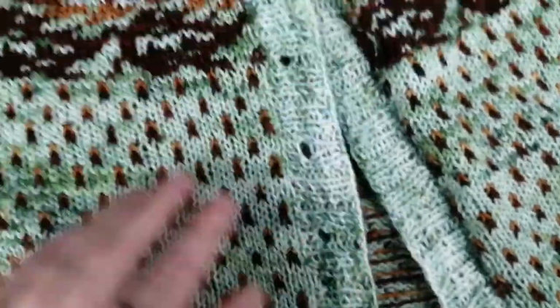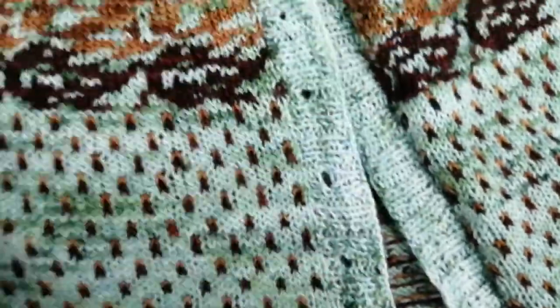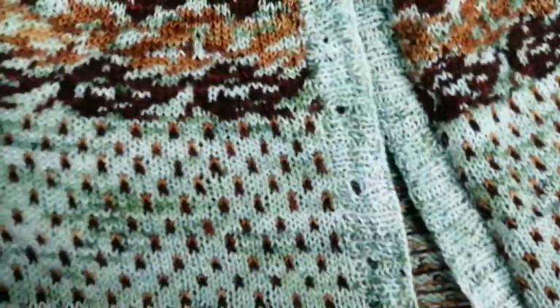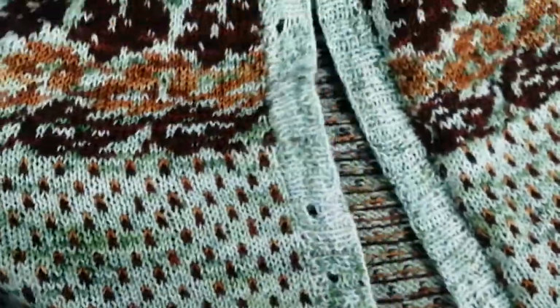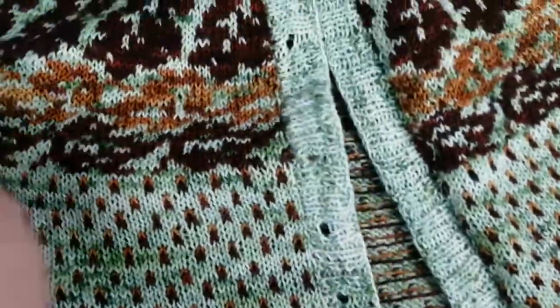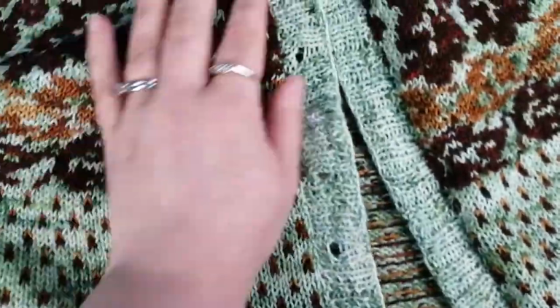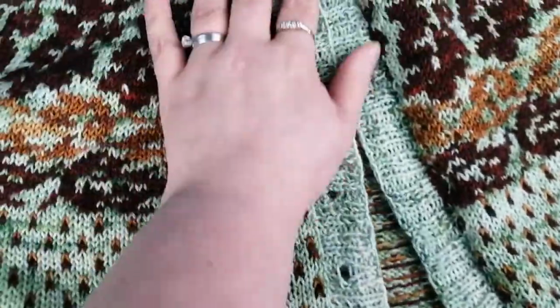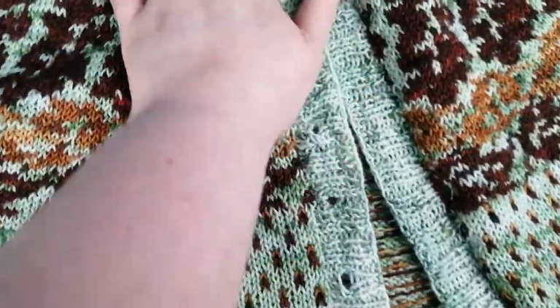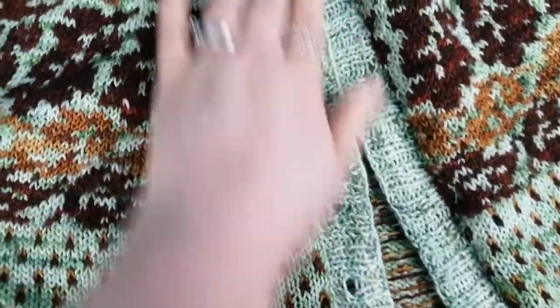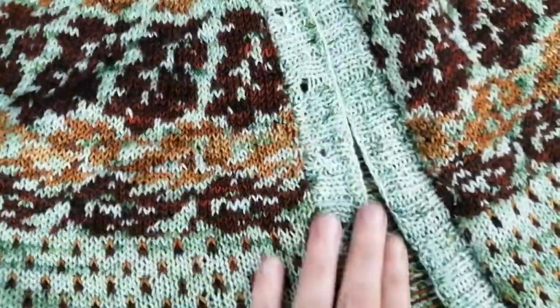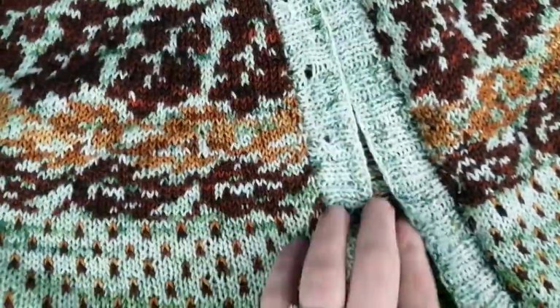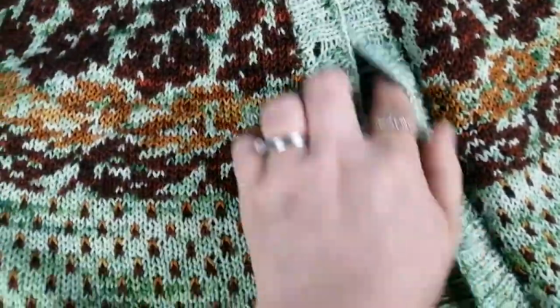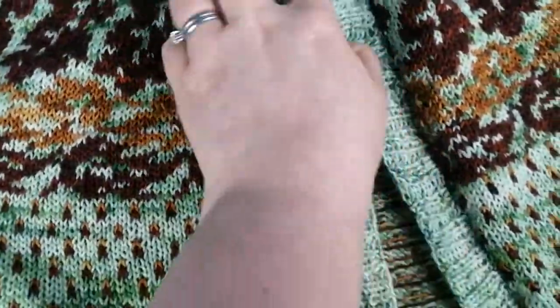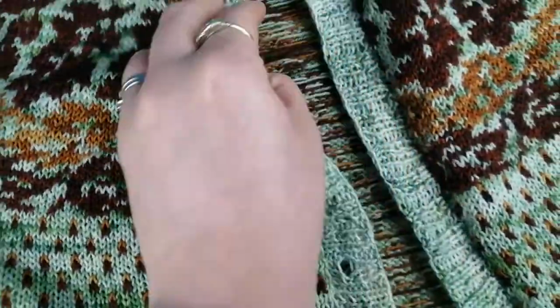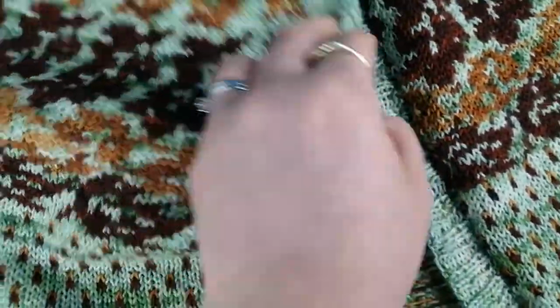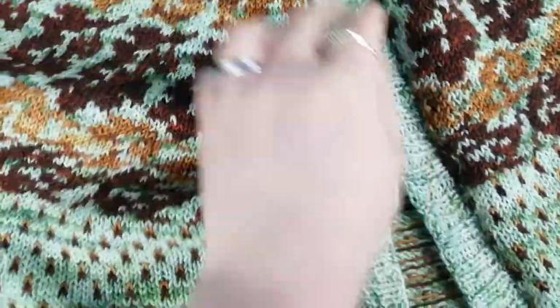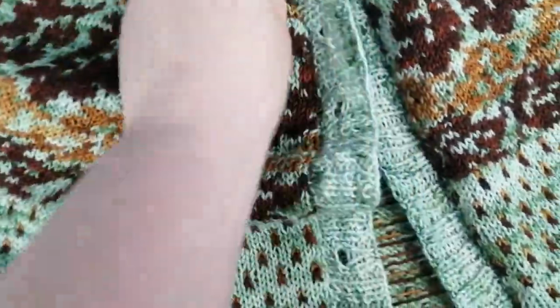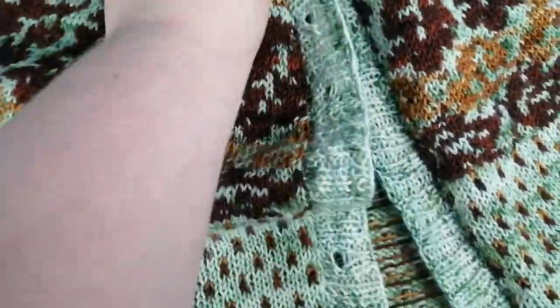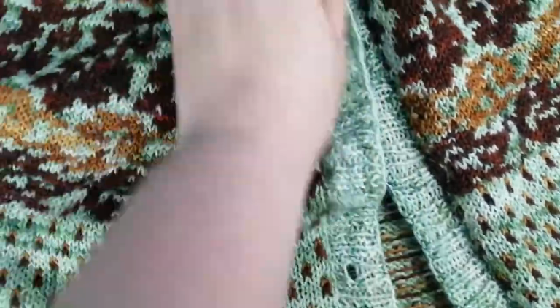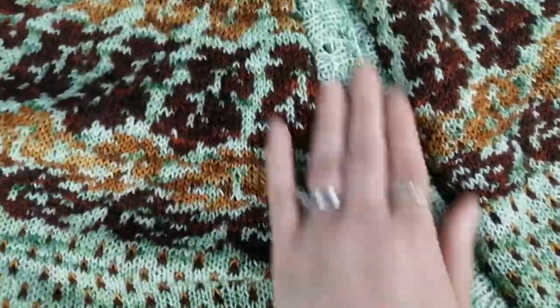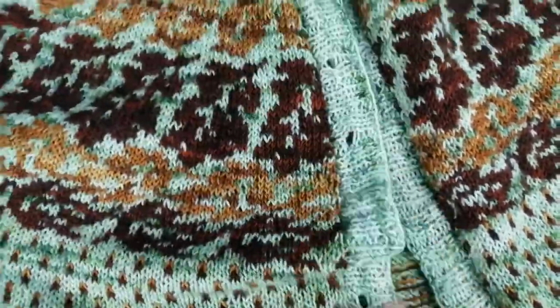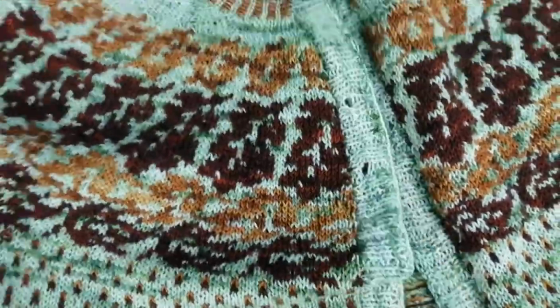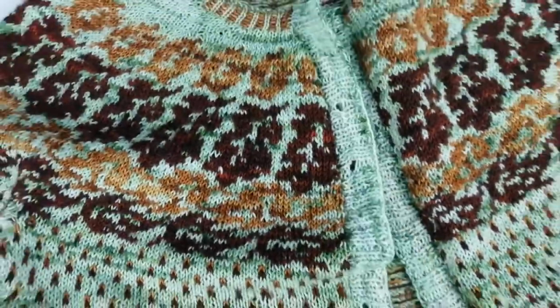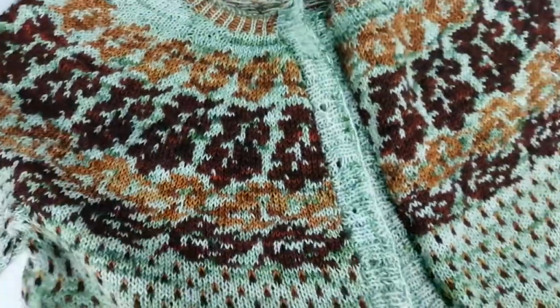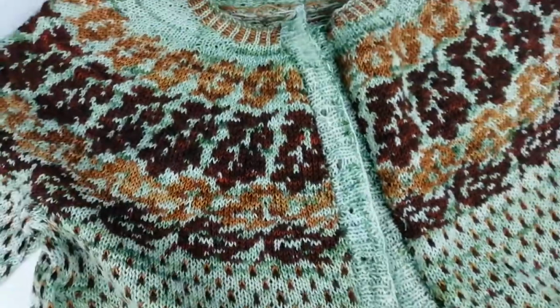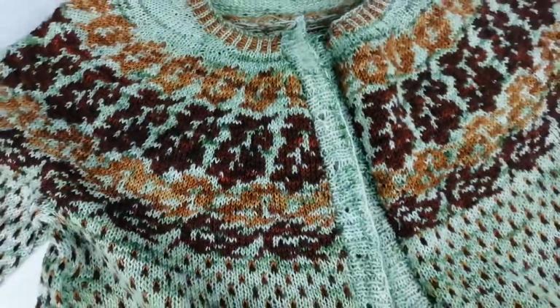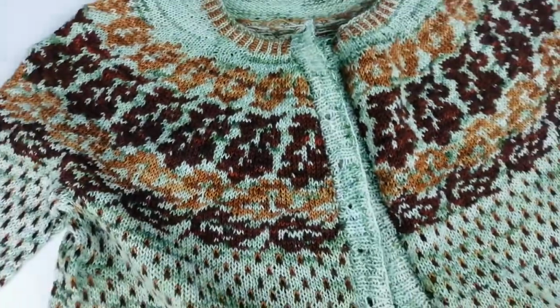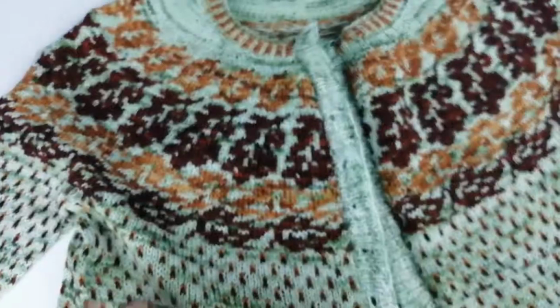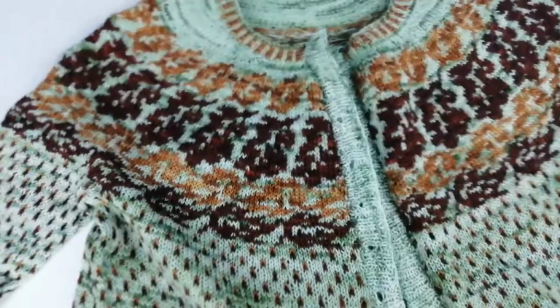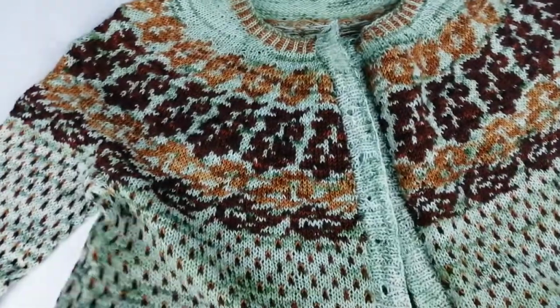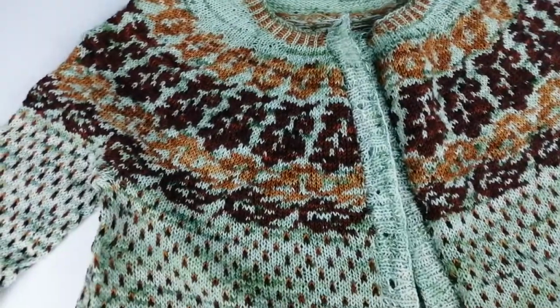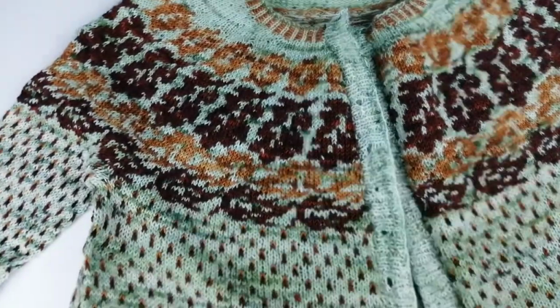I can see that it's now laying flat and ready to just have those buttons attached.